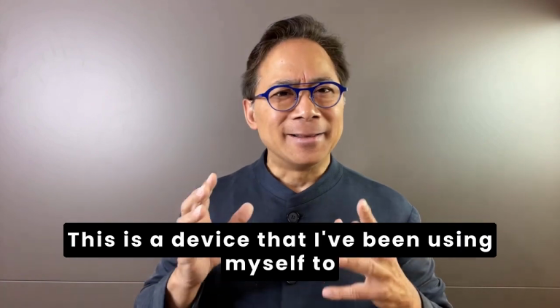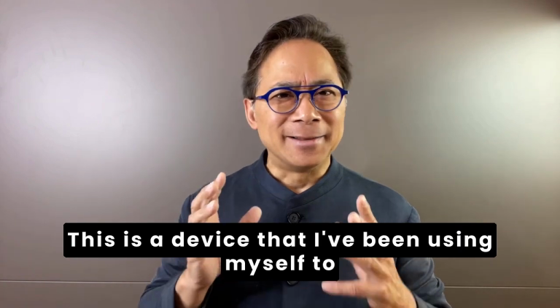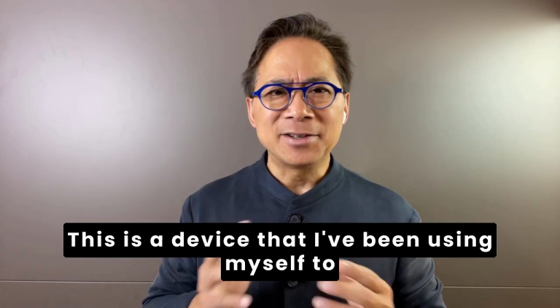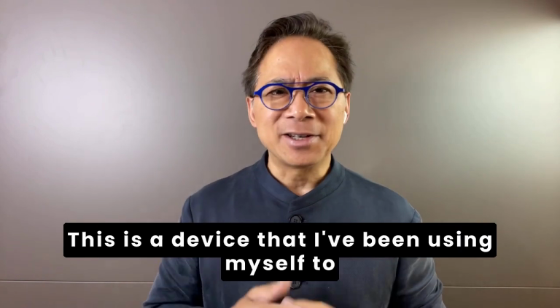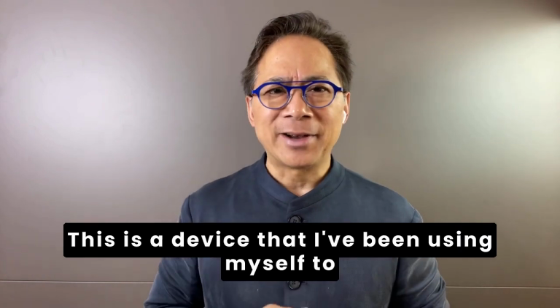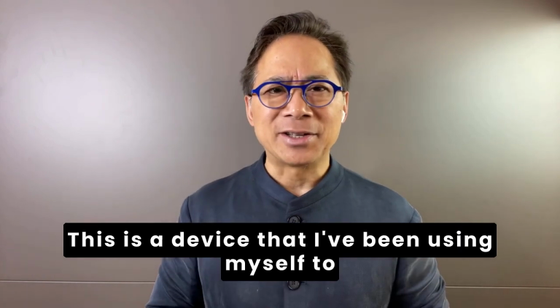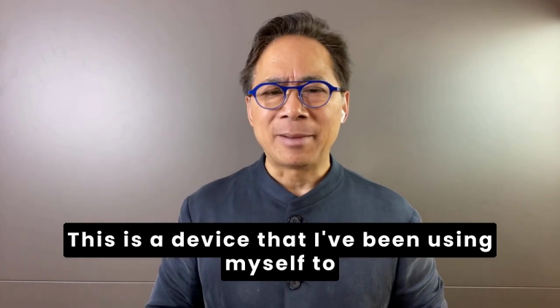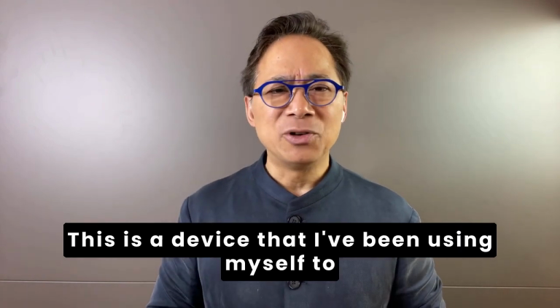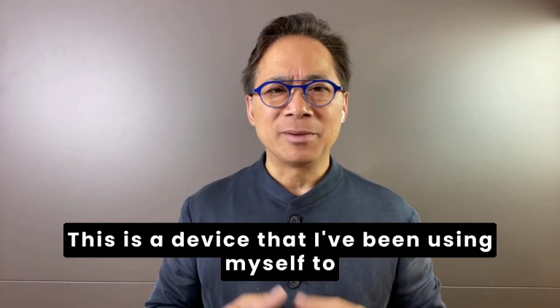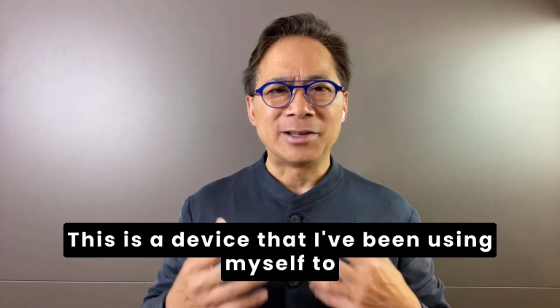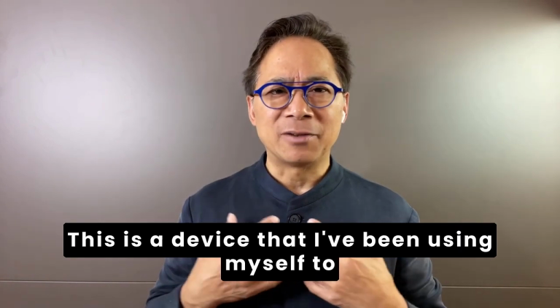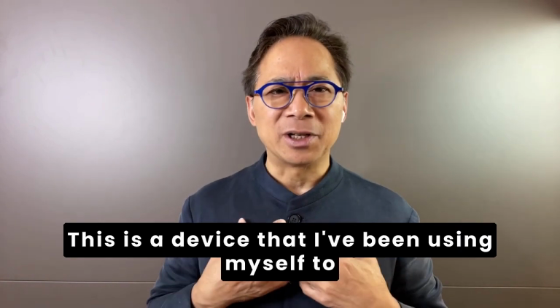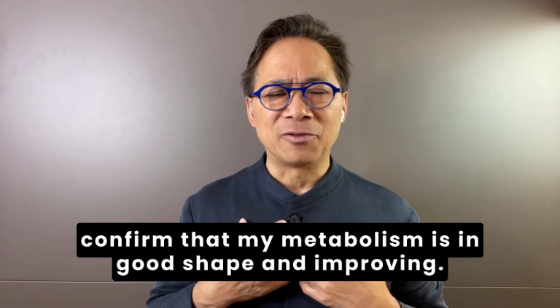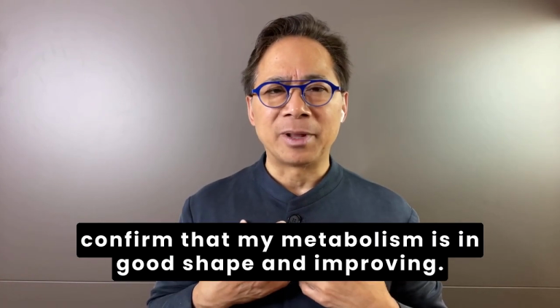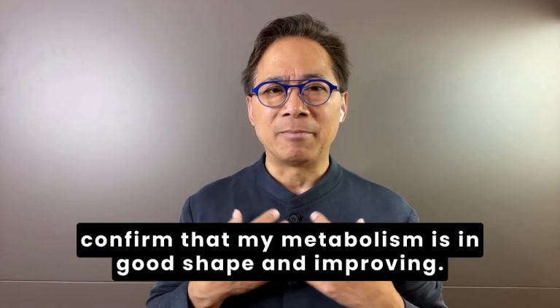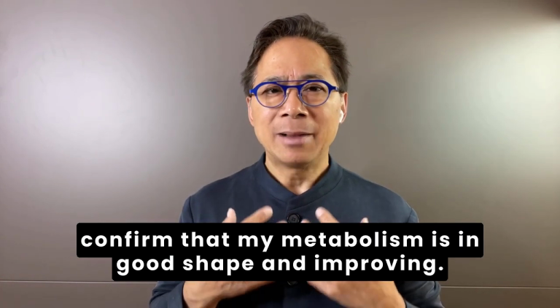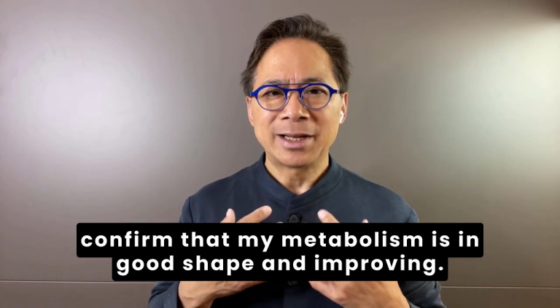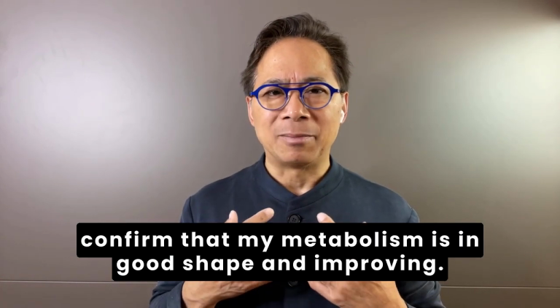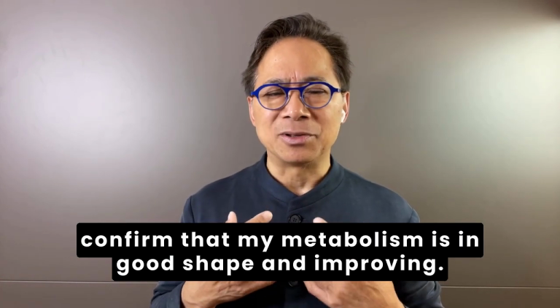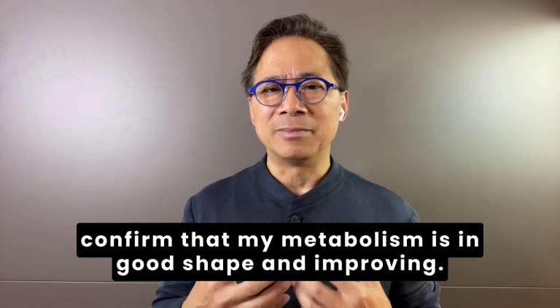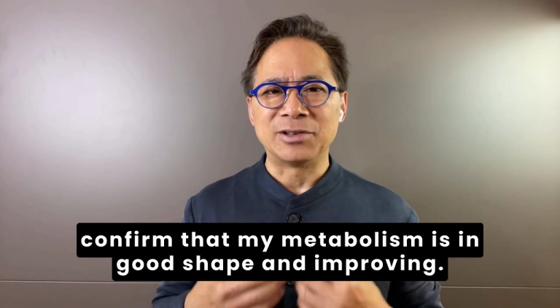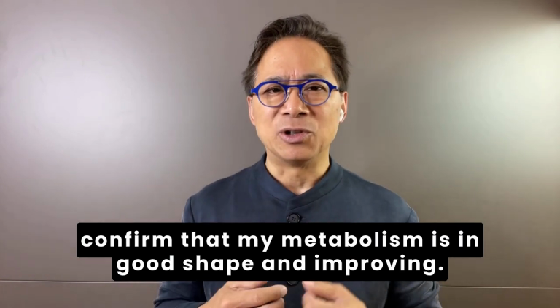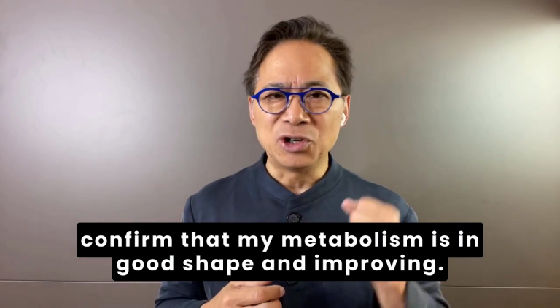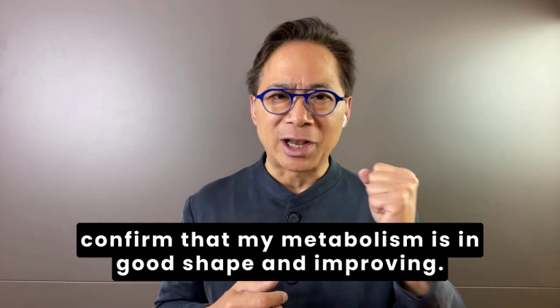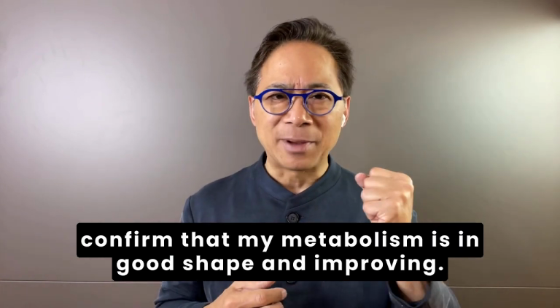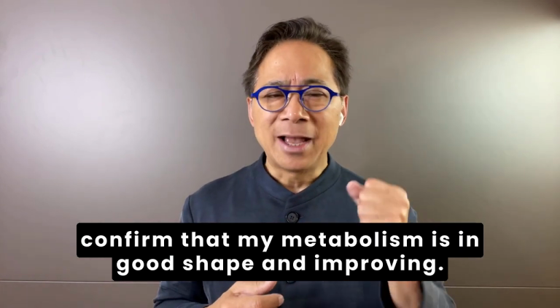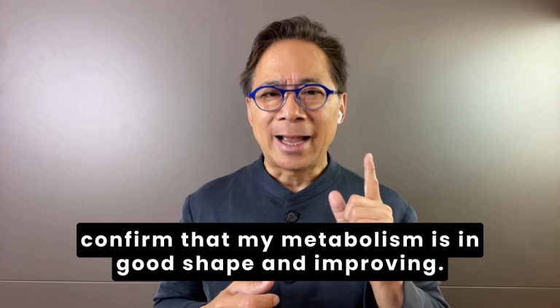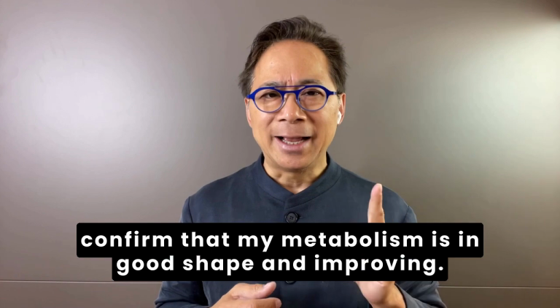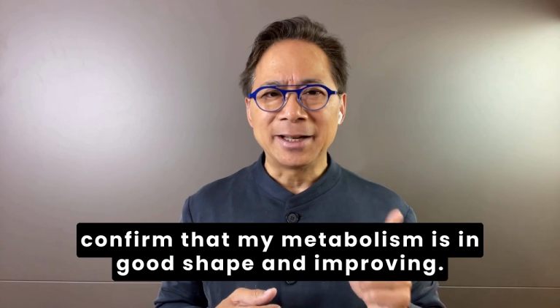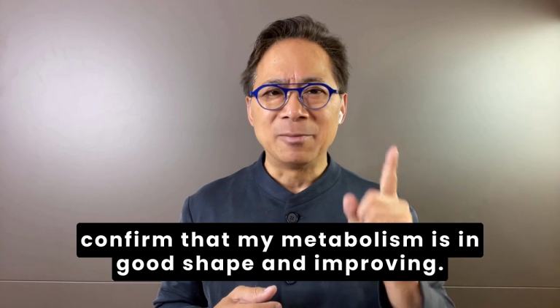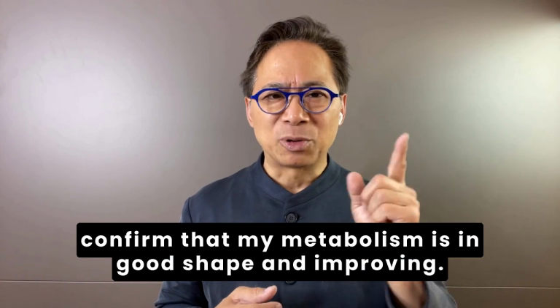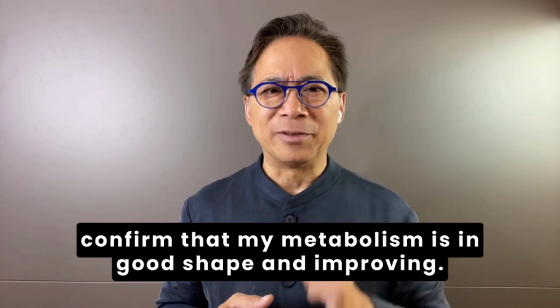This is a device that I've been using myself to confirm that my metabolism is in good shape and improving.